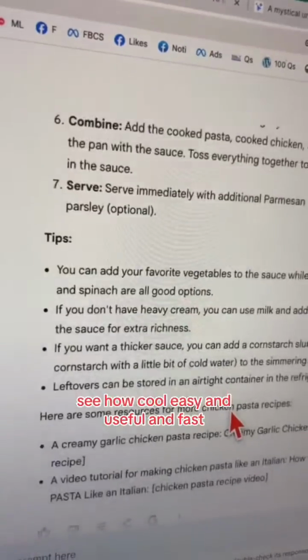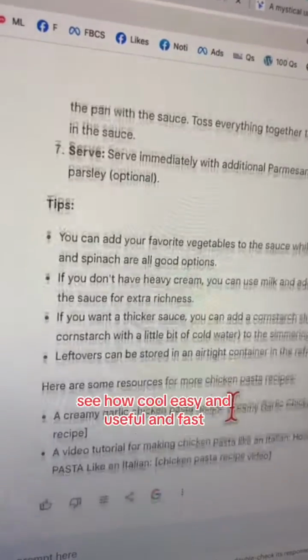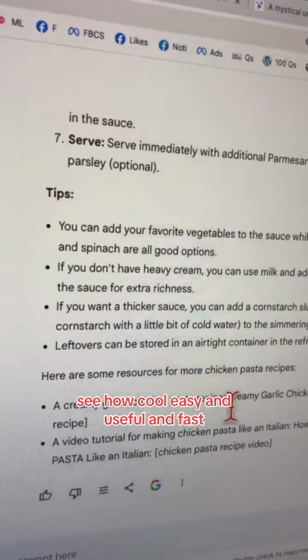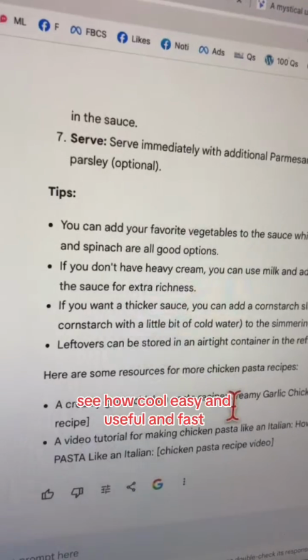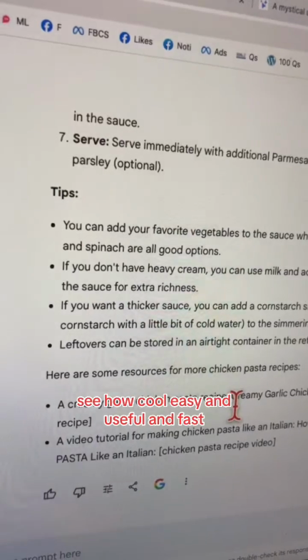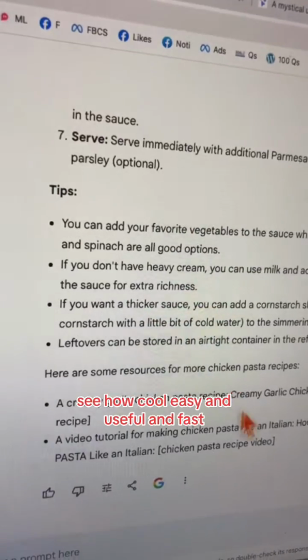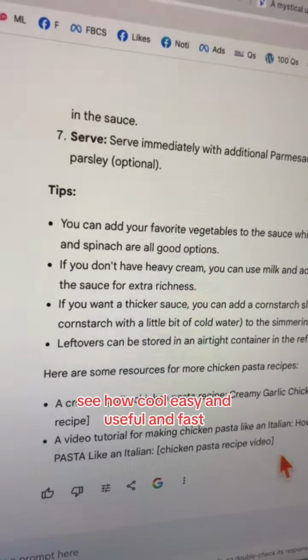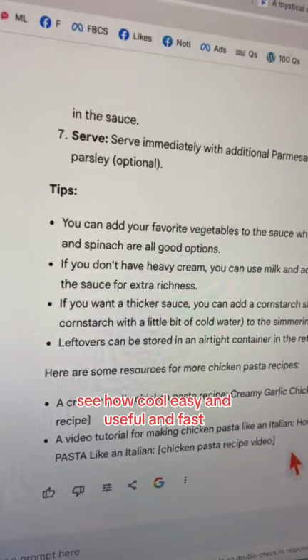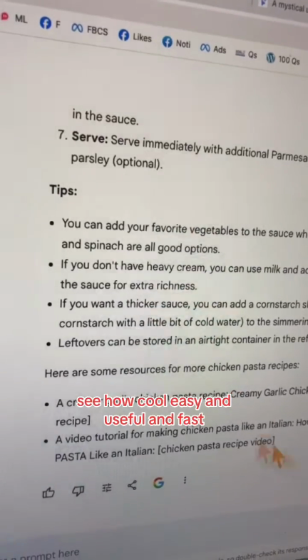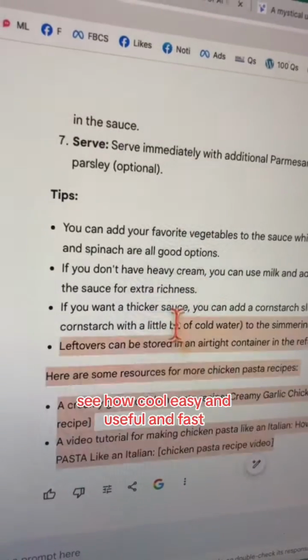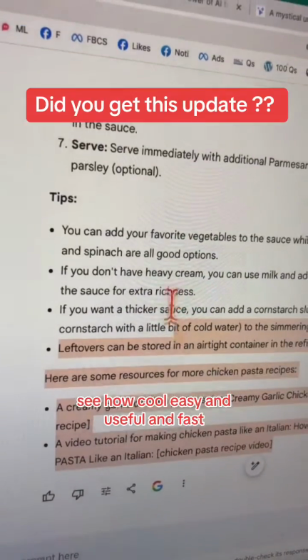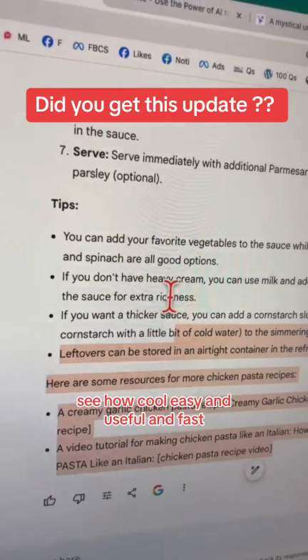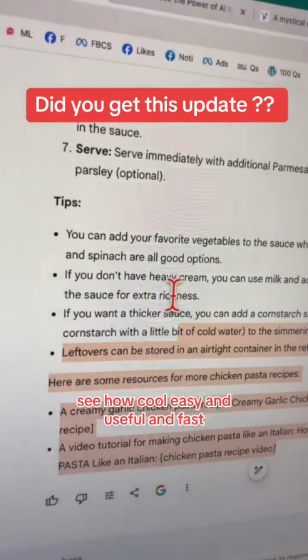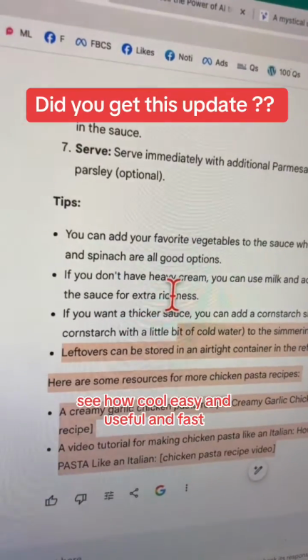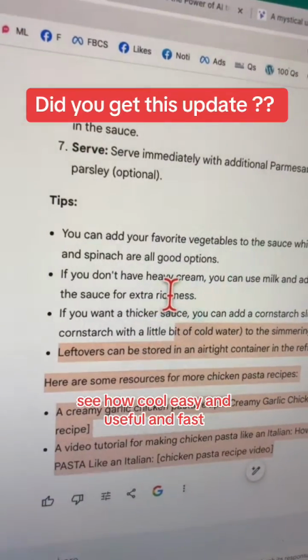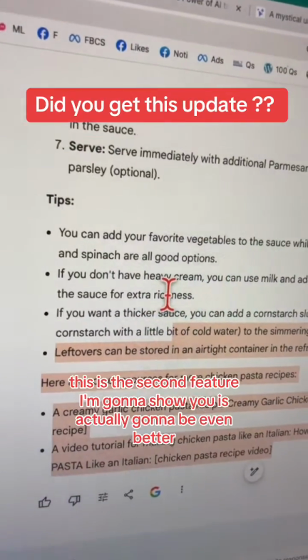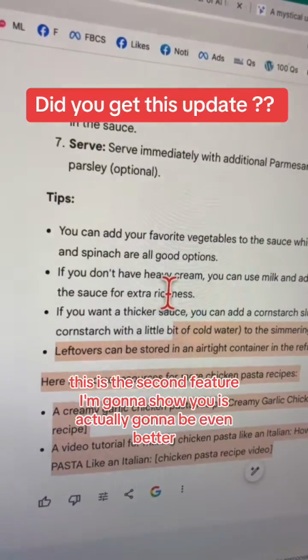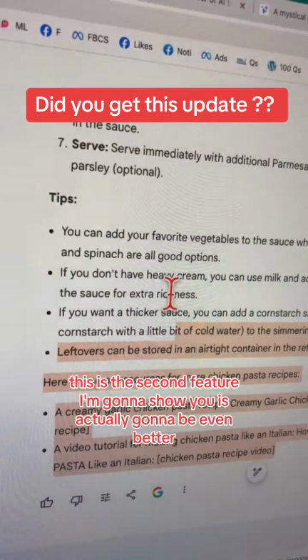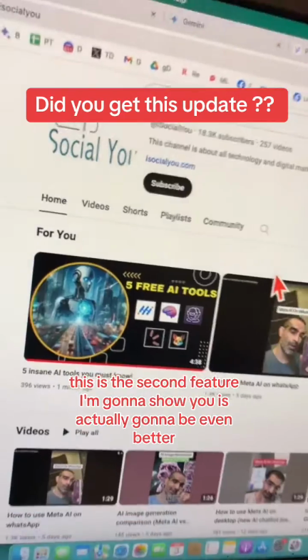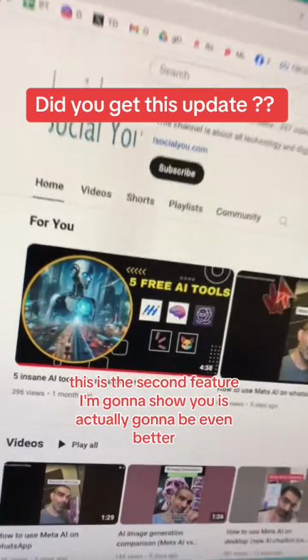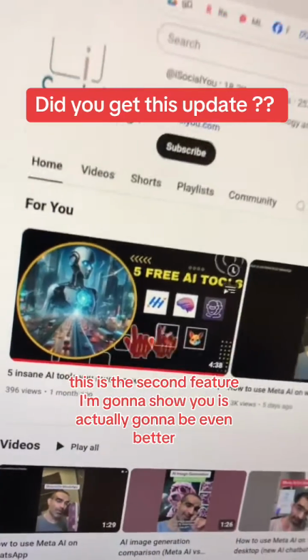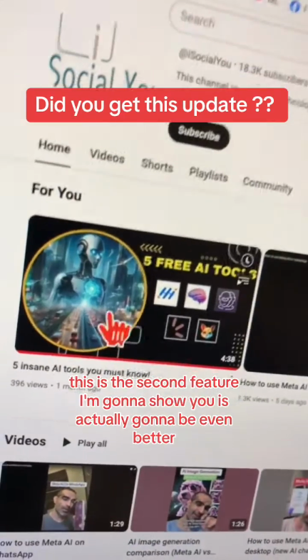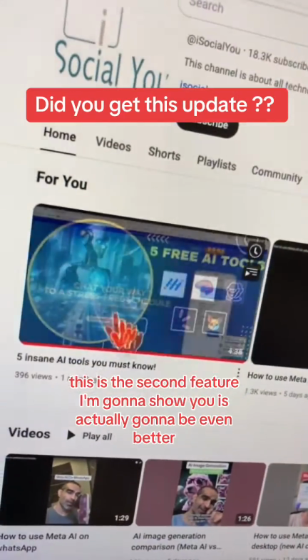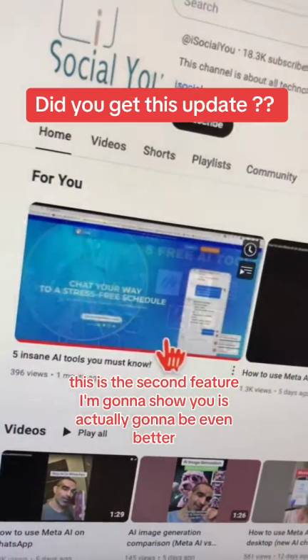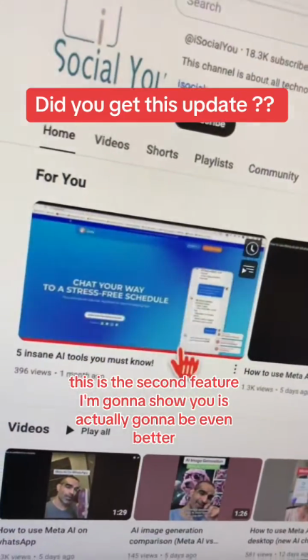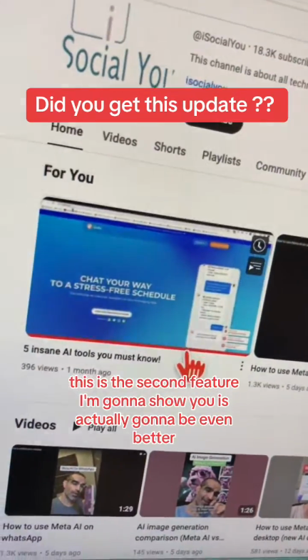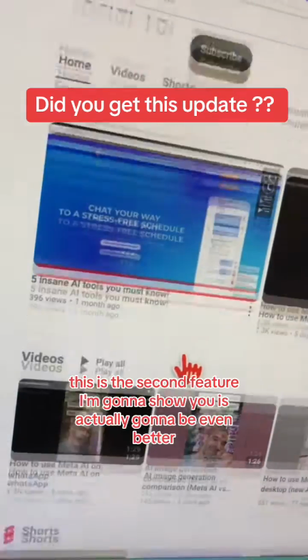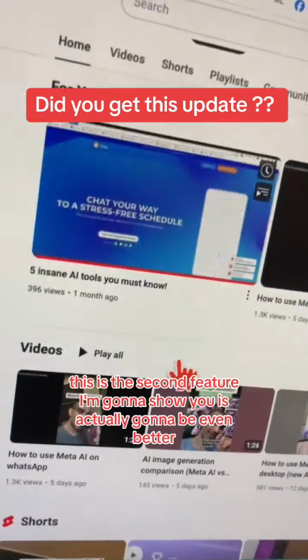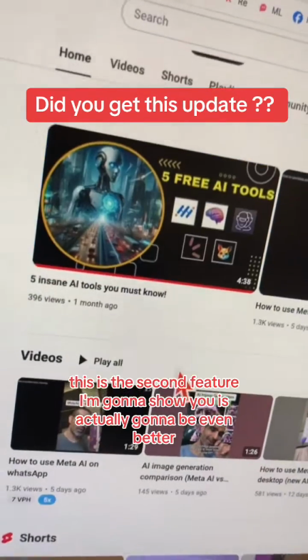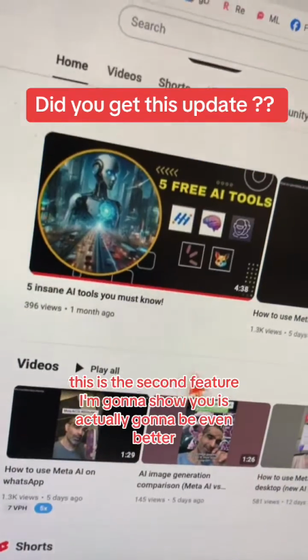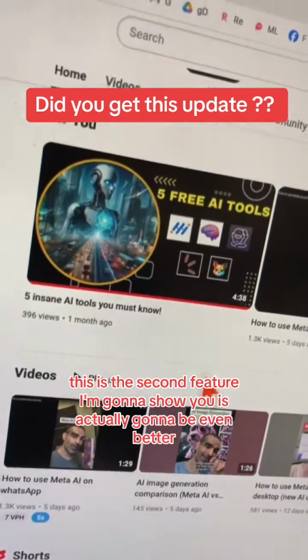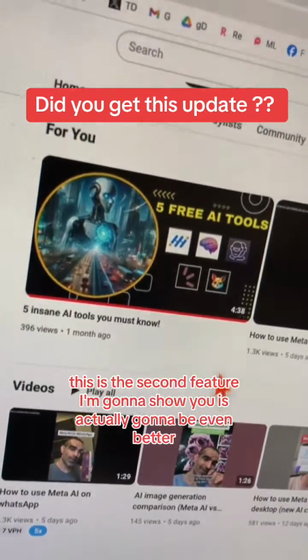Here you go — I was able to do prompting from my search bar and here is the complete answer. See how cool, easy, useful, and fast this is.